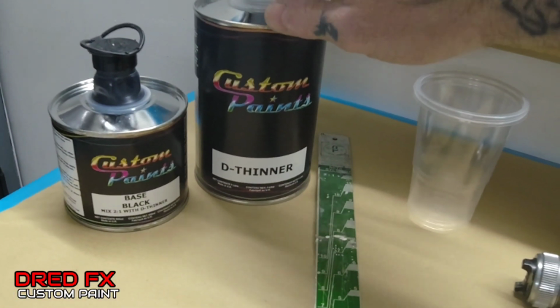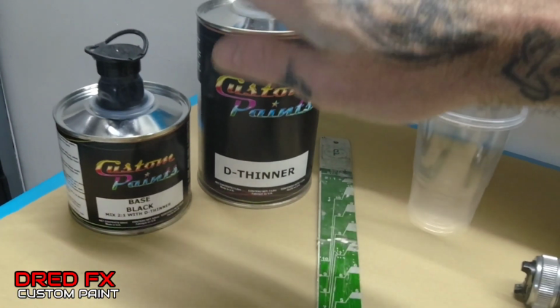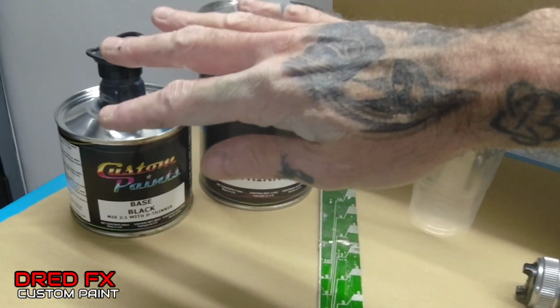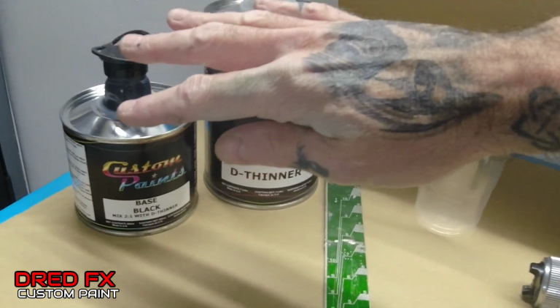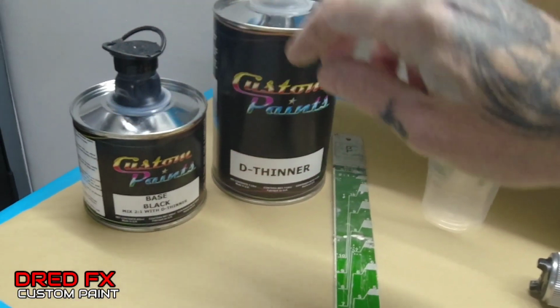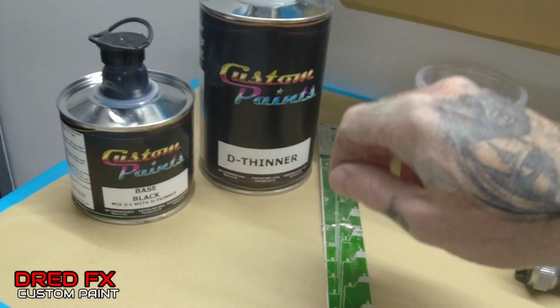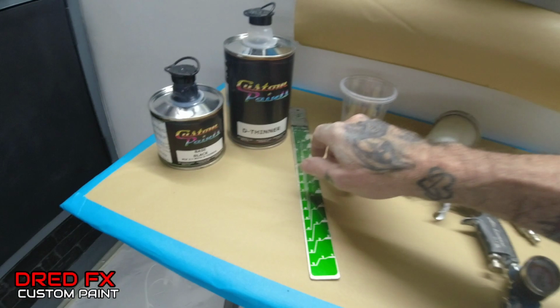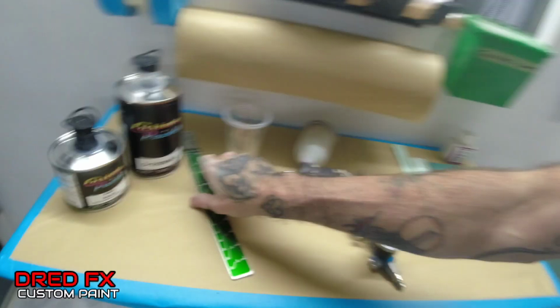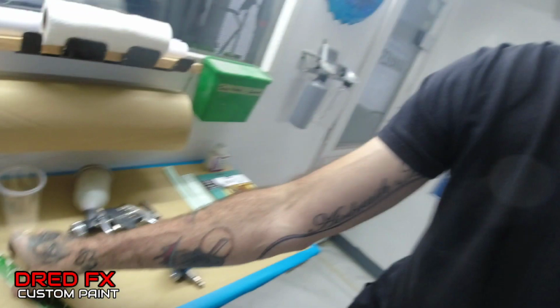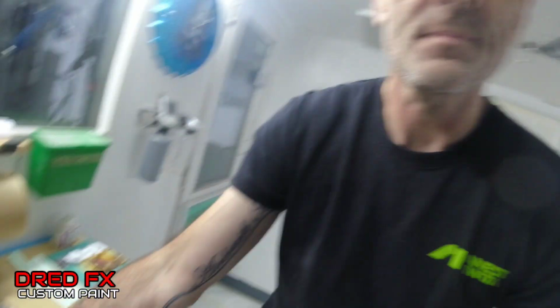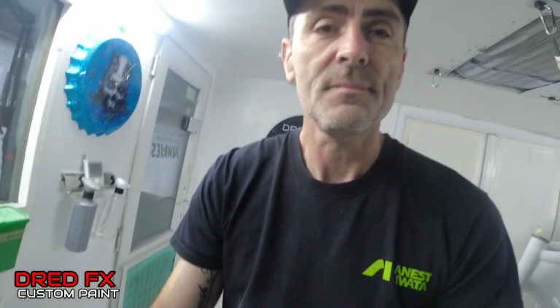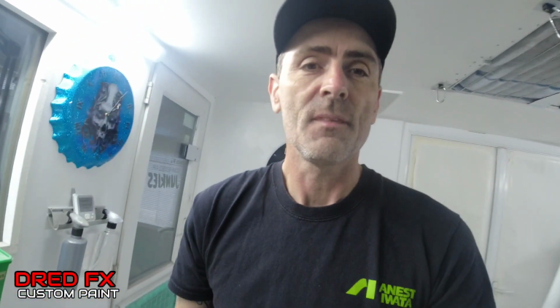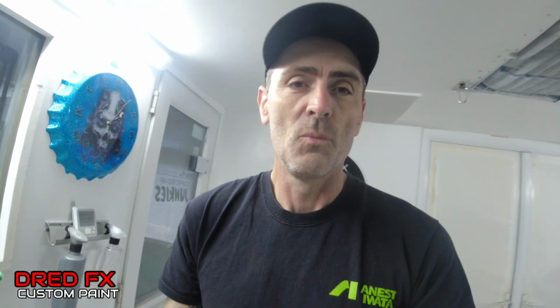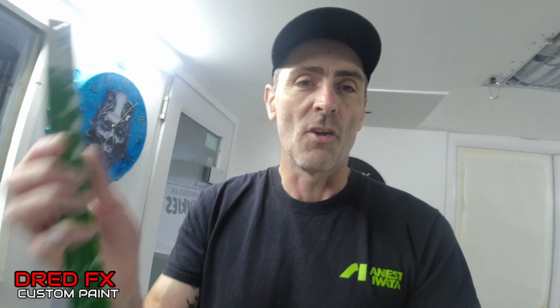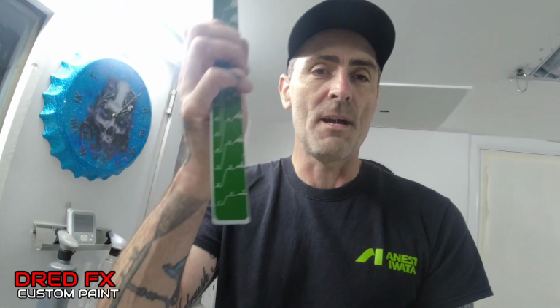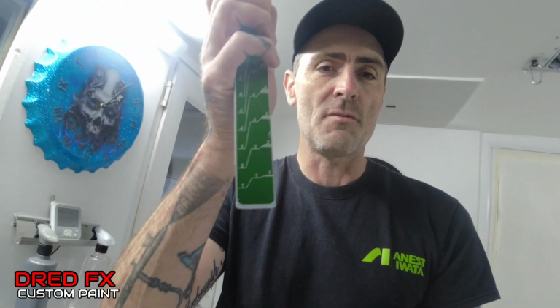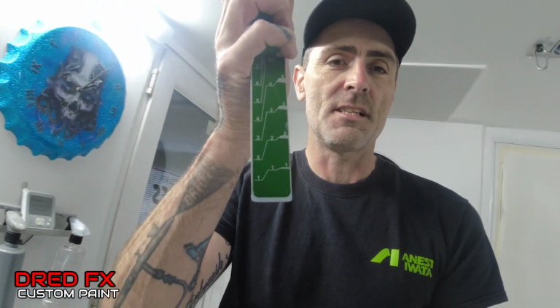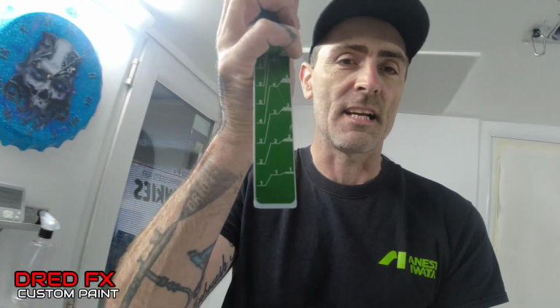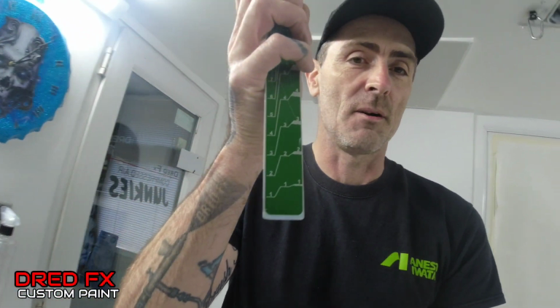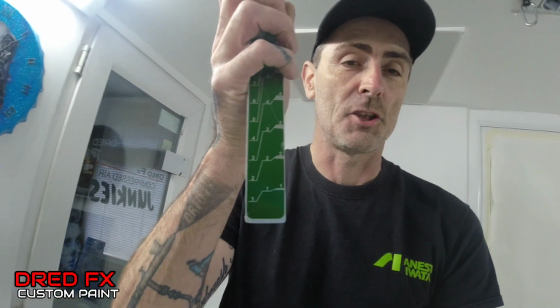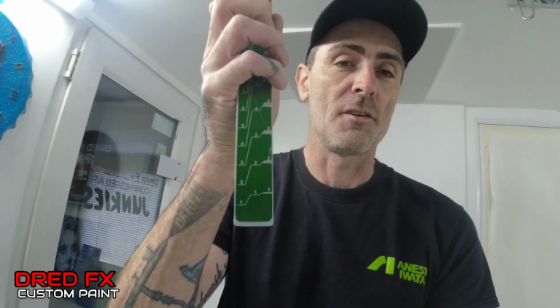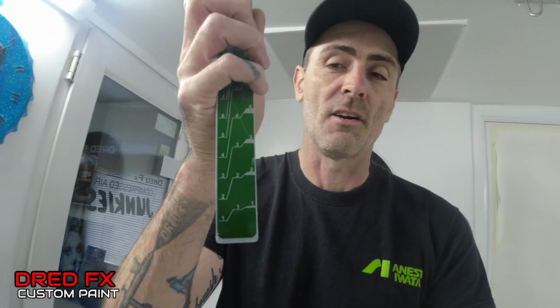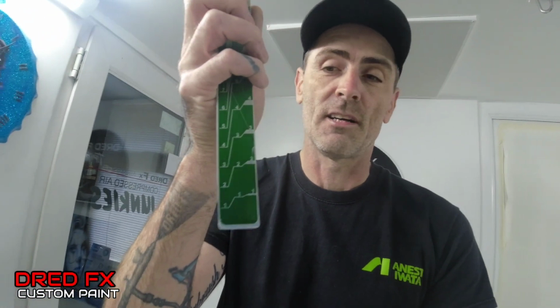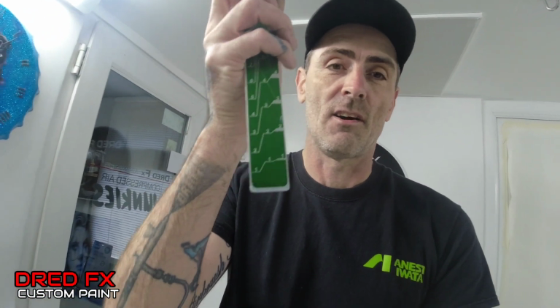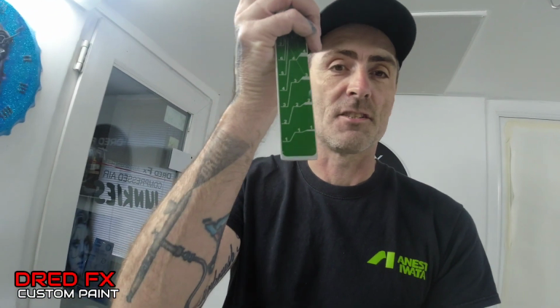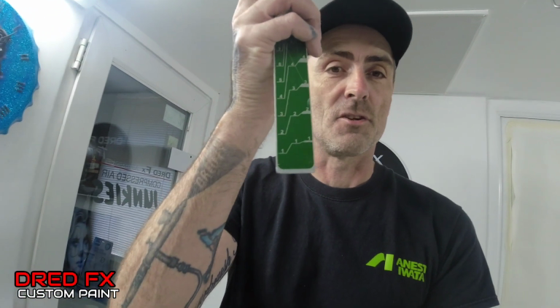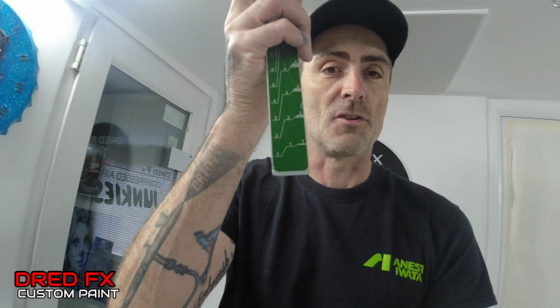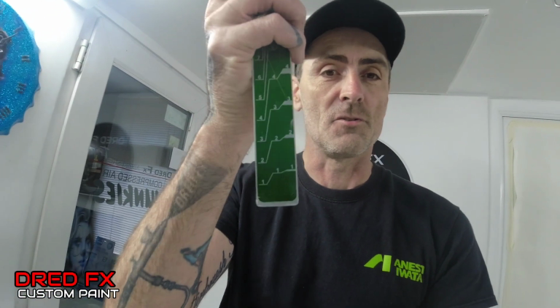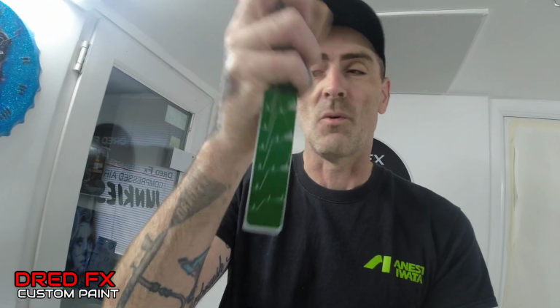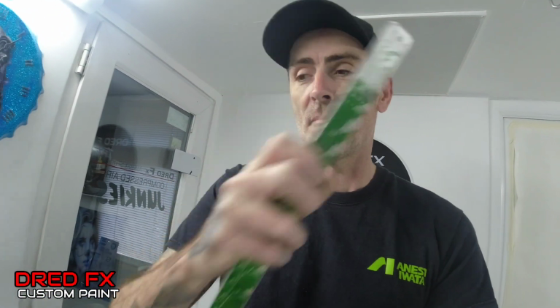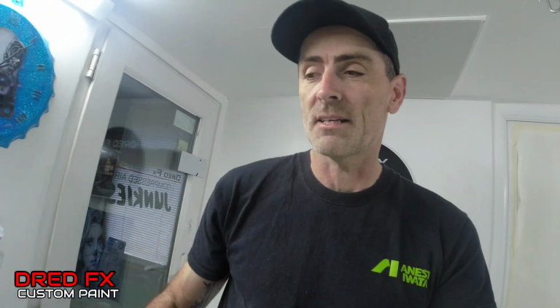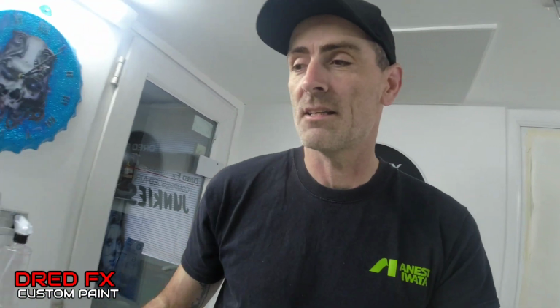You will mix this with their D Thinner — you mix it two to one. We've got the measuring stick, so I'll show you the guidelines to do the two to one mix.